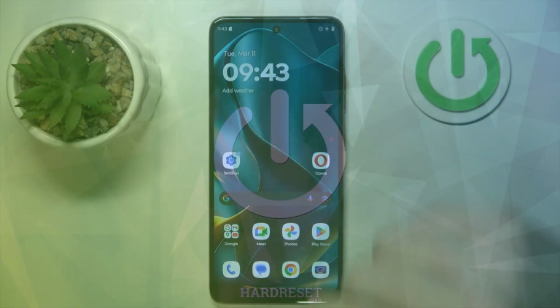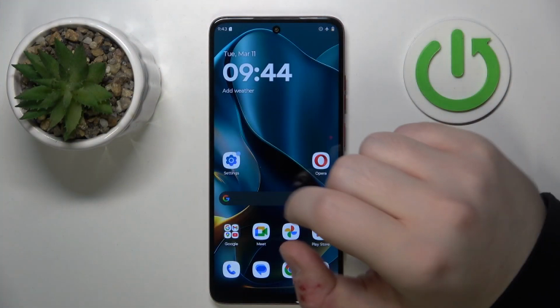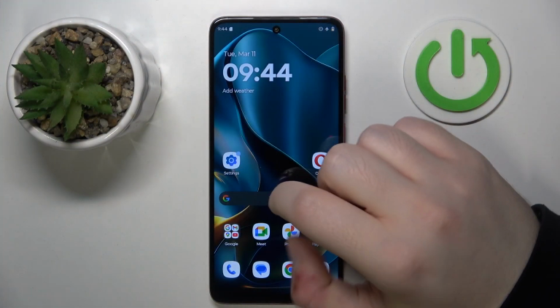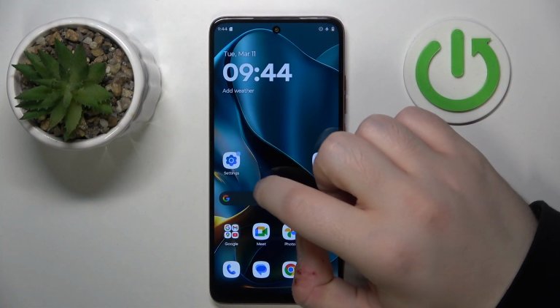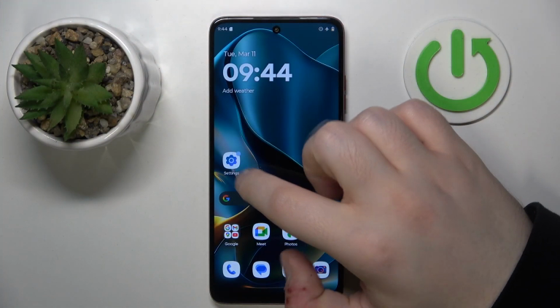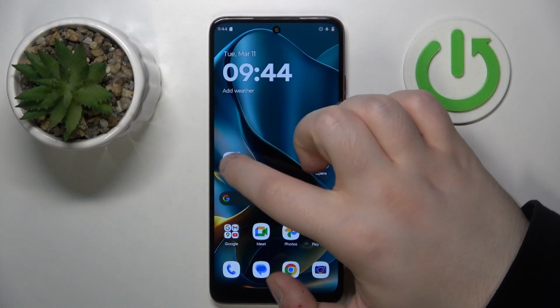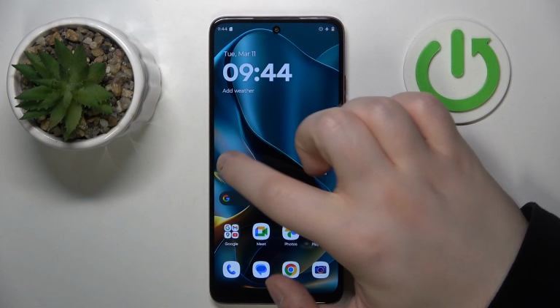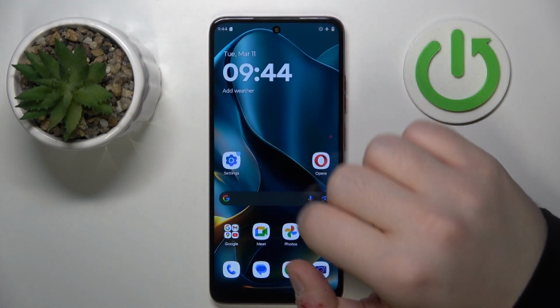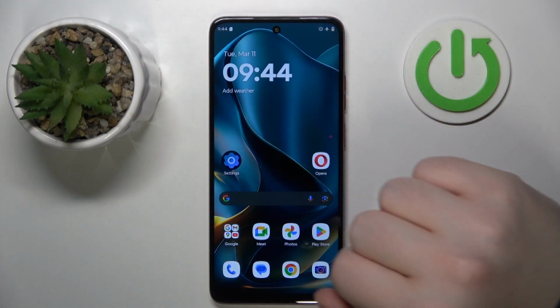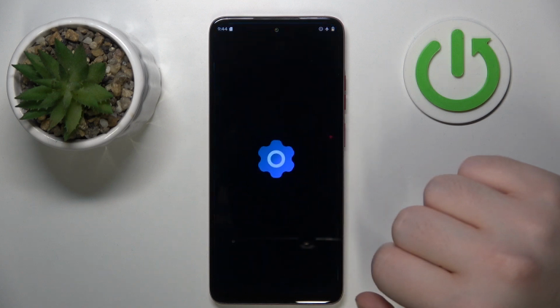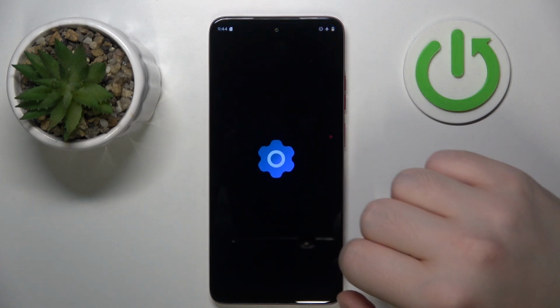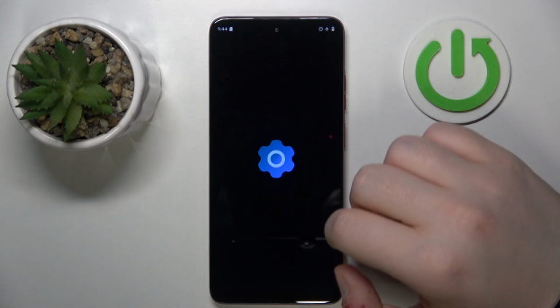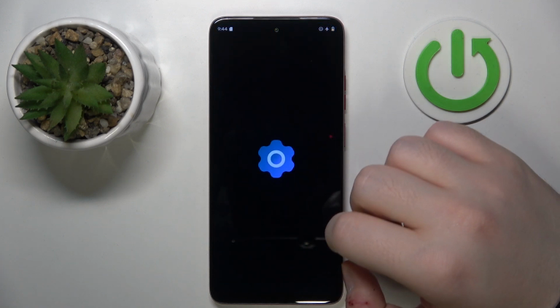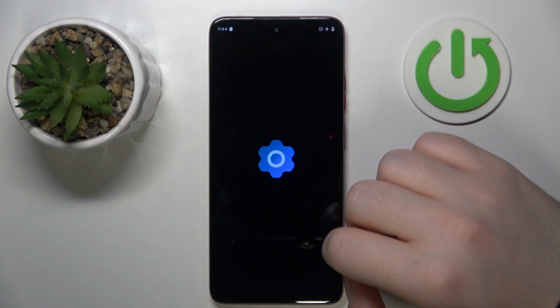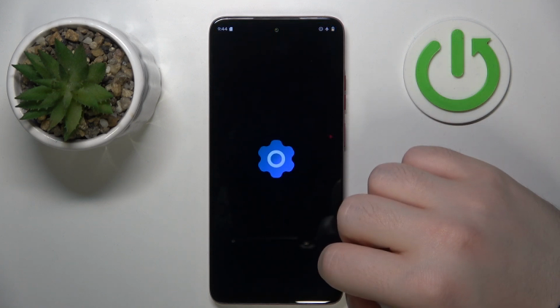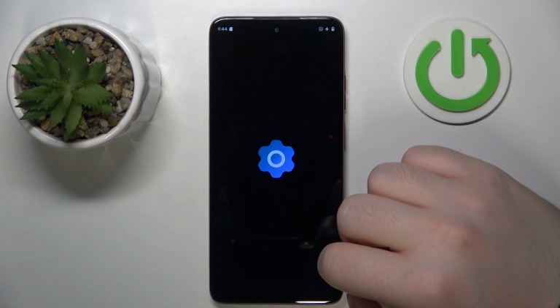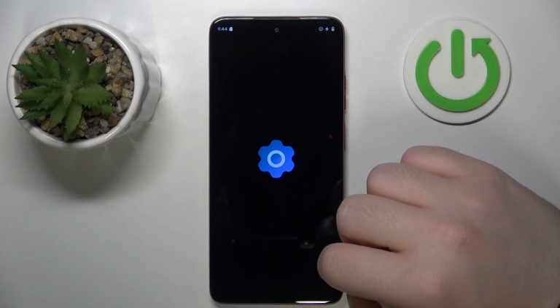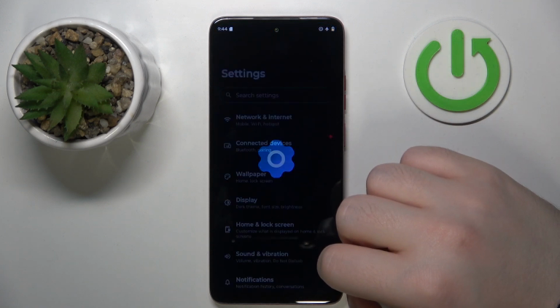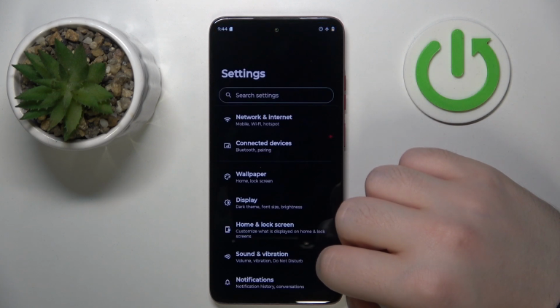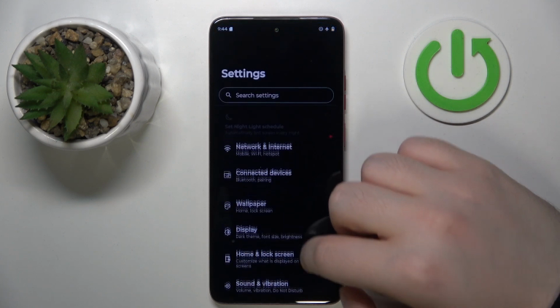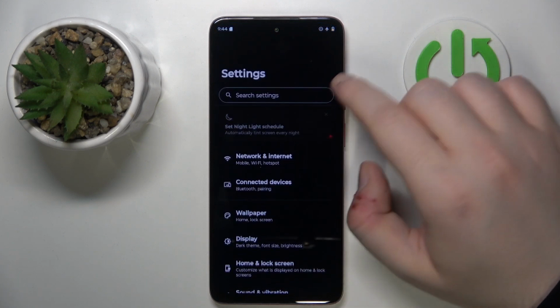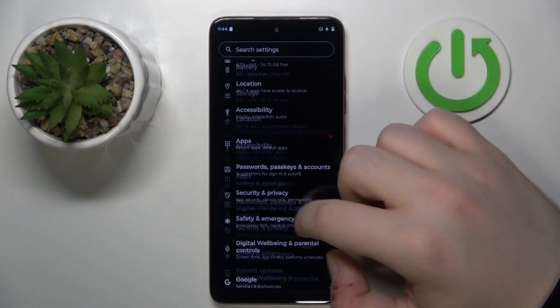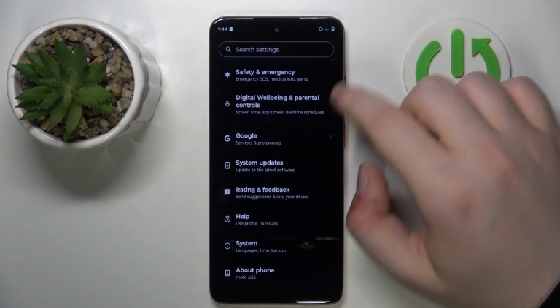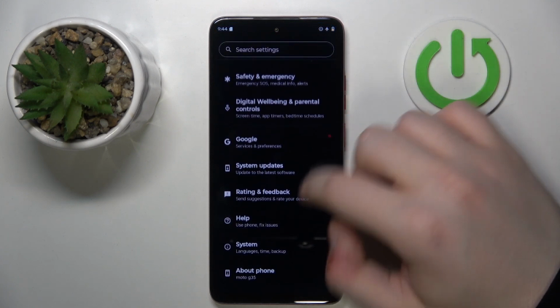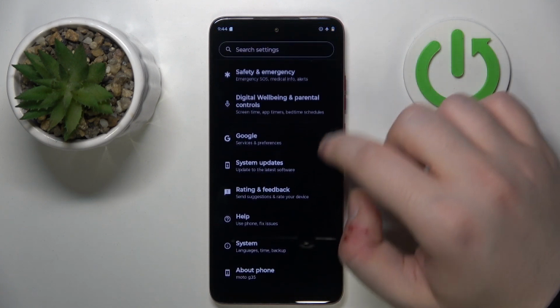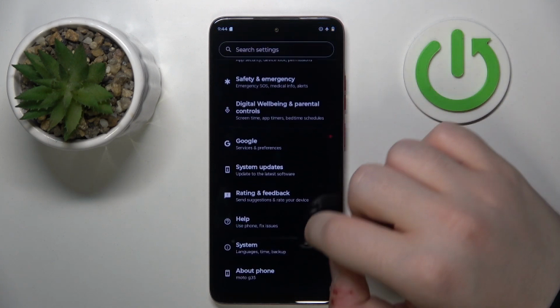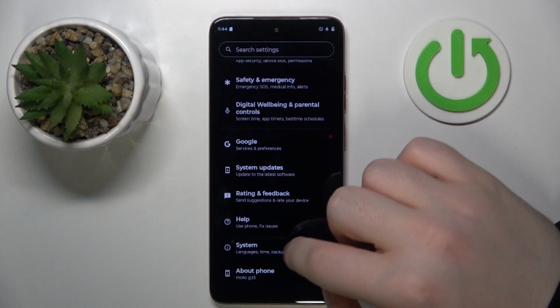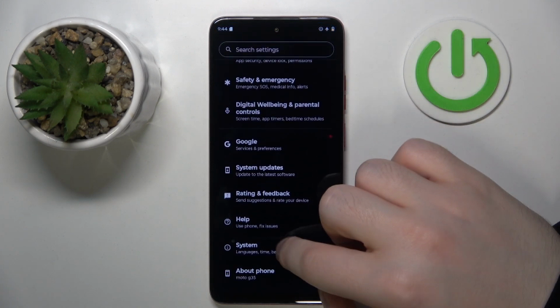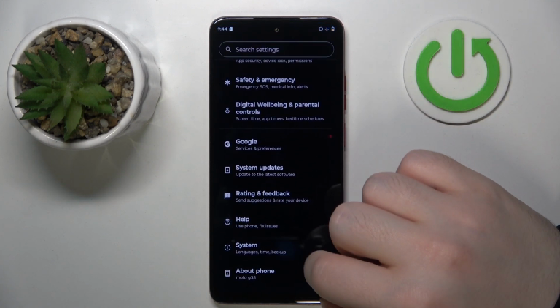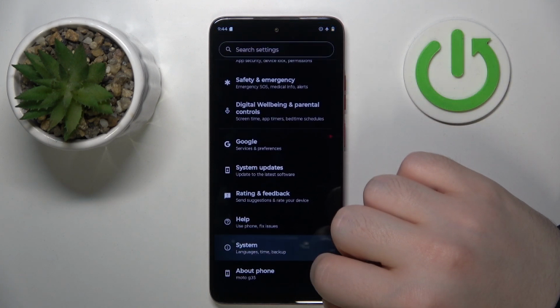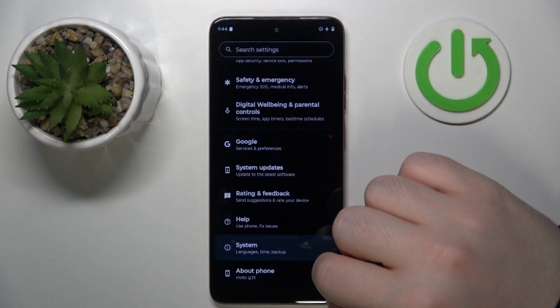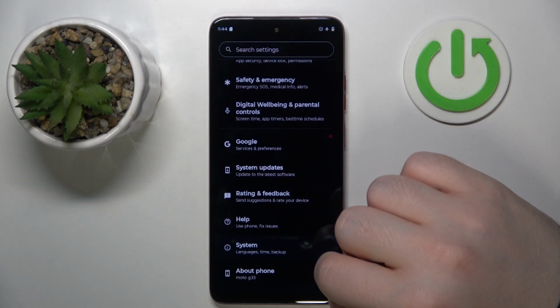Start by opening your Settings application, then scroll all the way down and click on System.